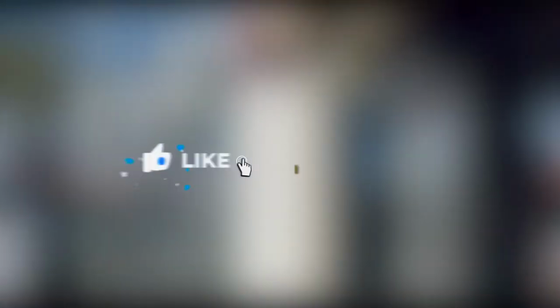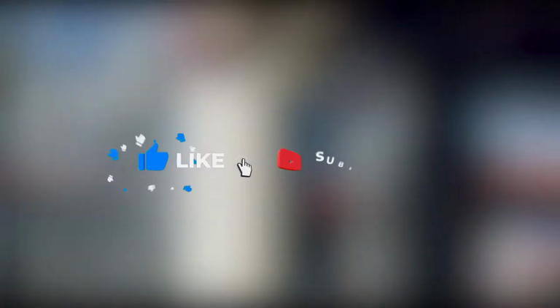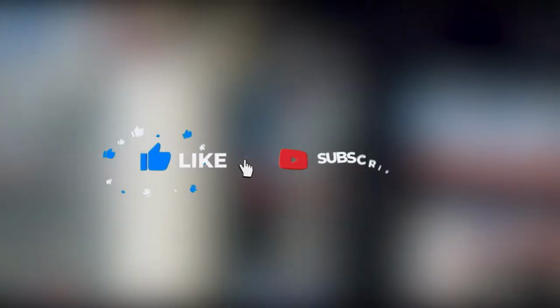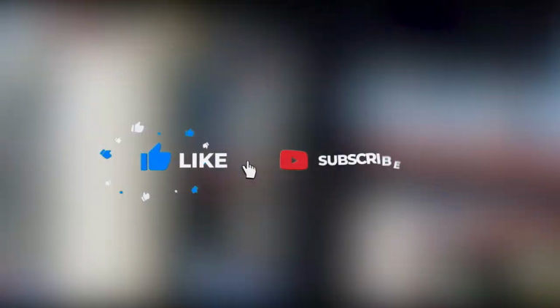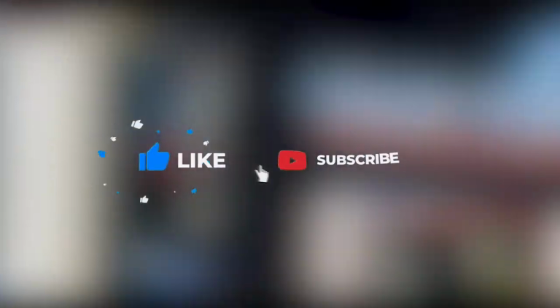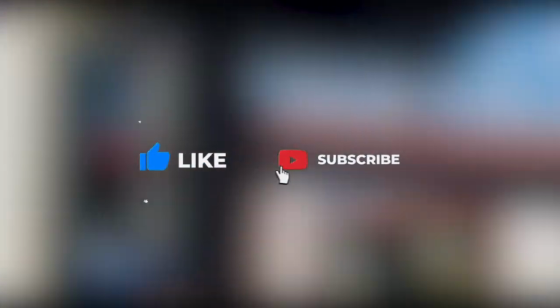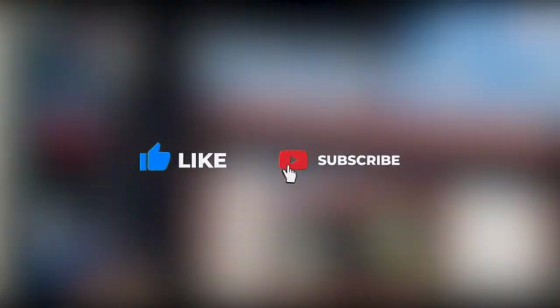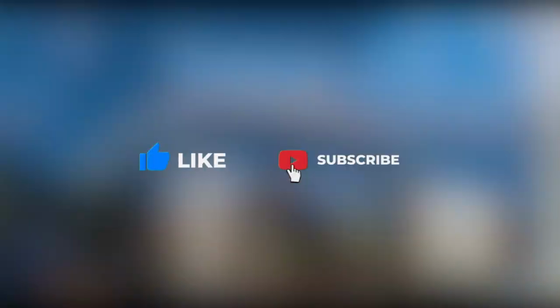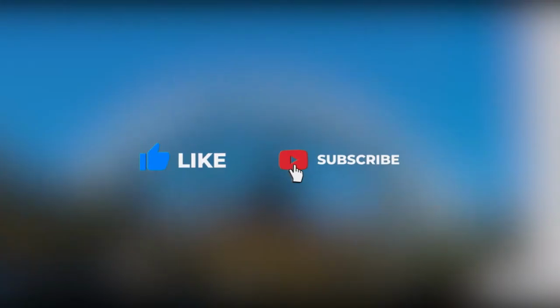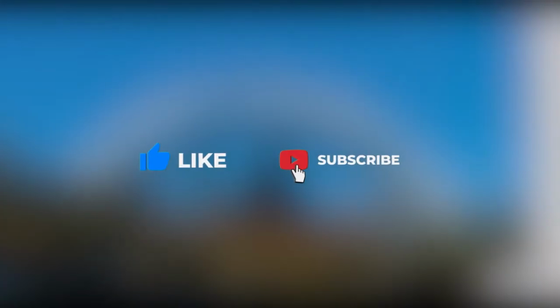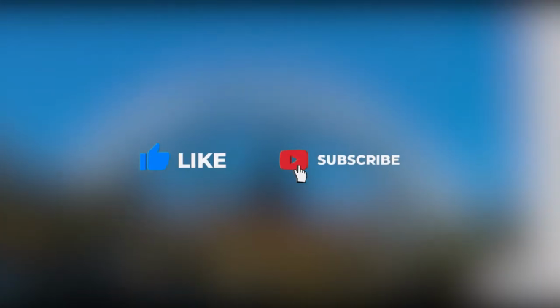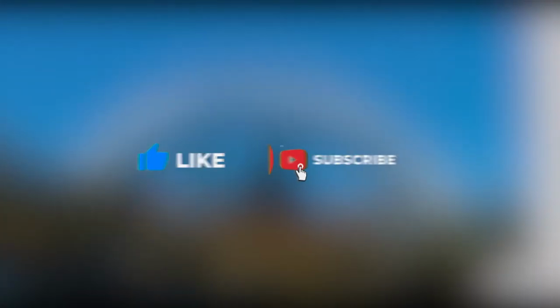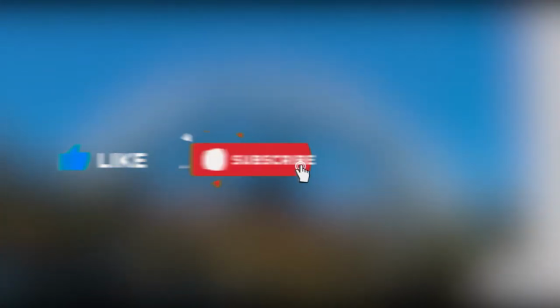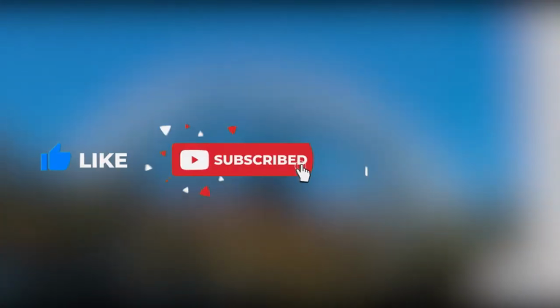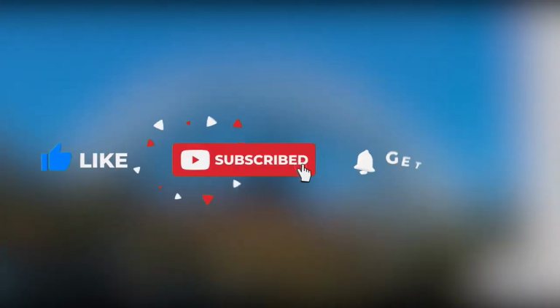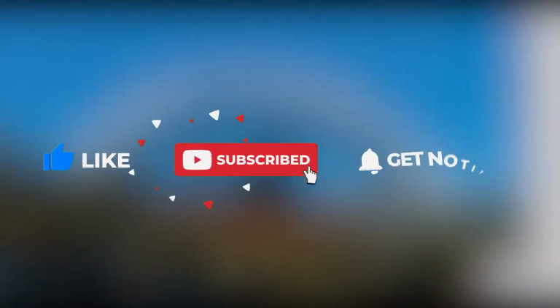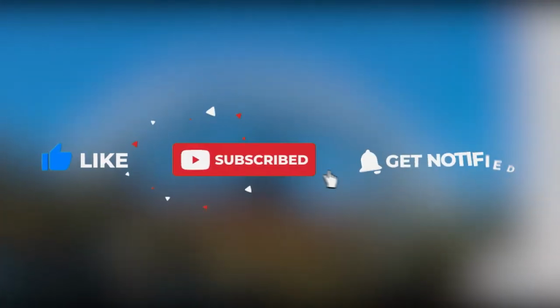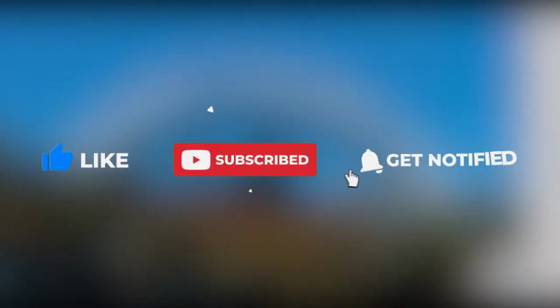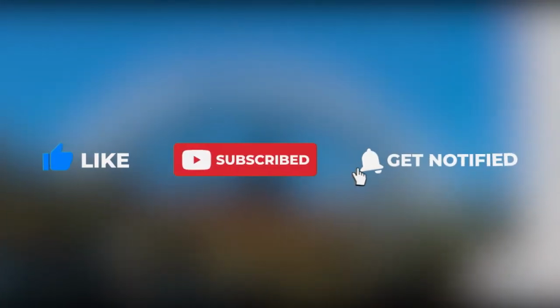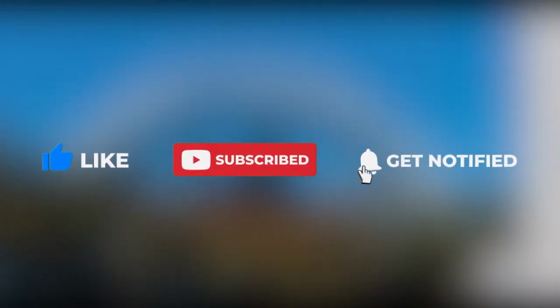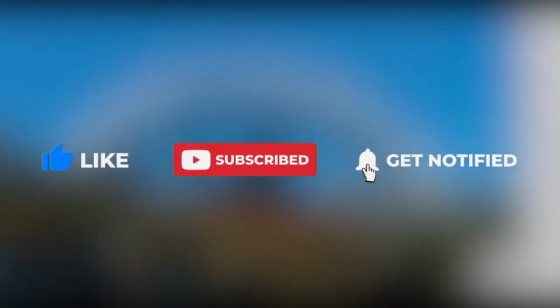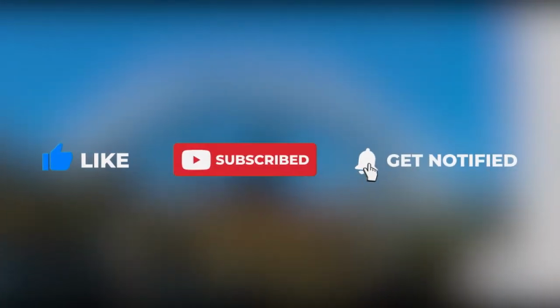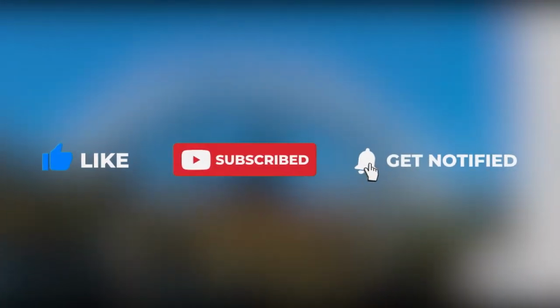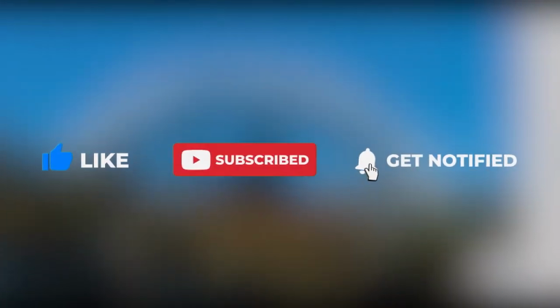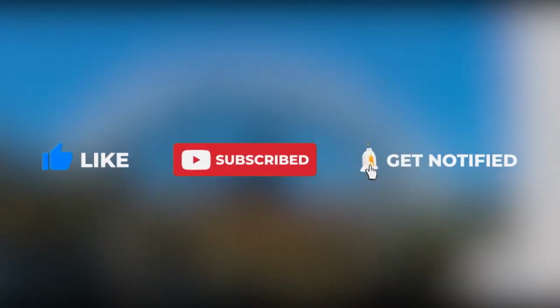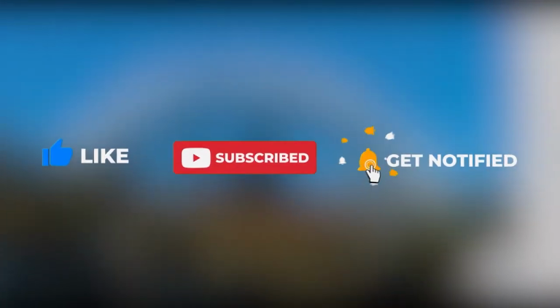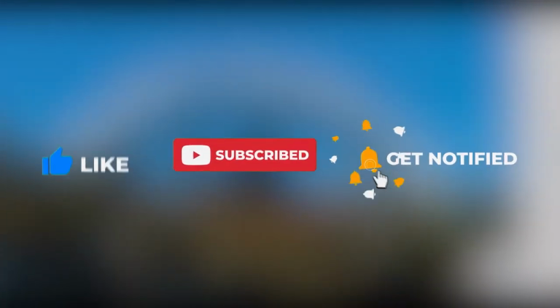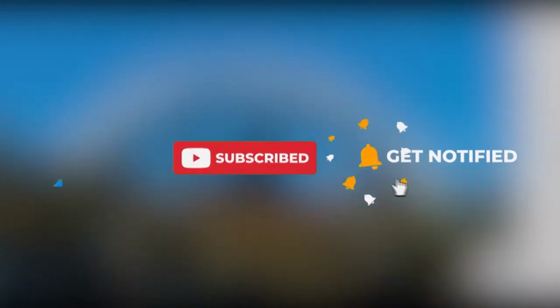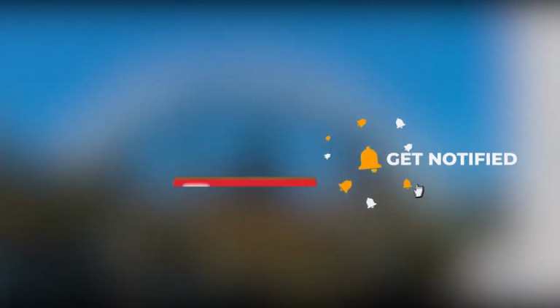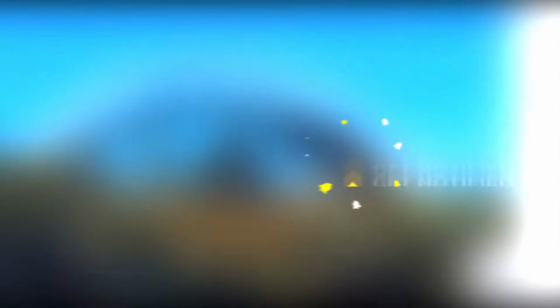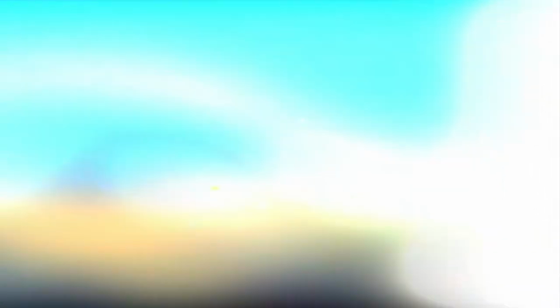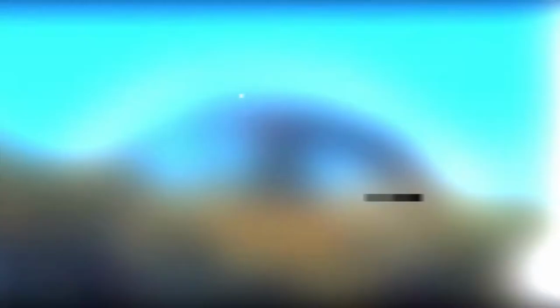If you're new to our channel, hit the subscribe button and the bell icon so you don't miss out on any updates.